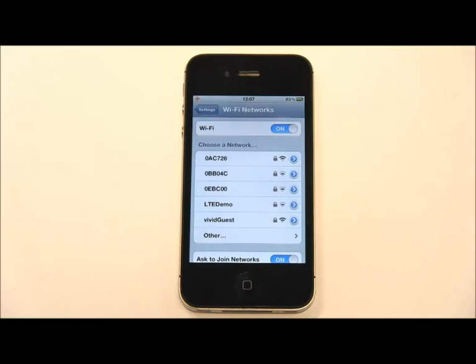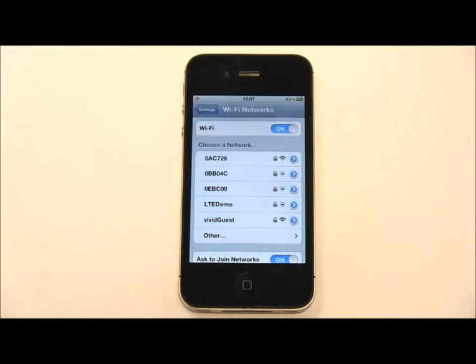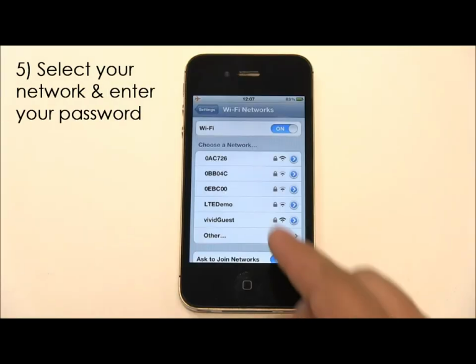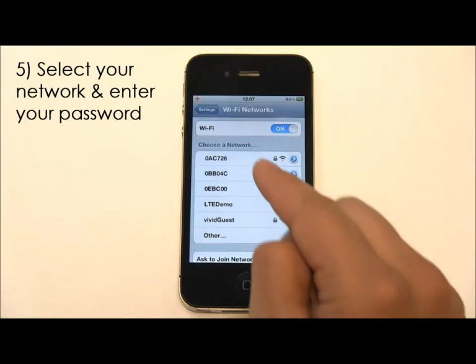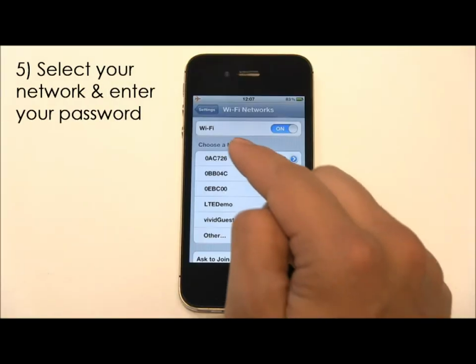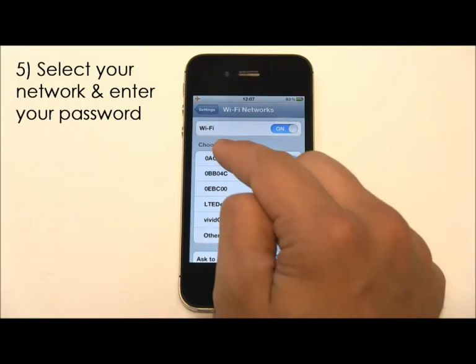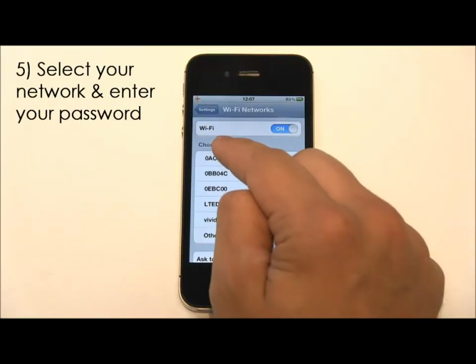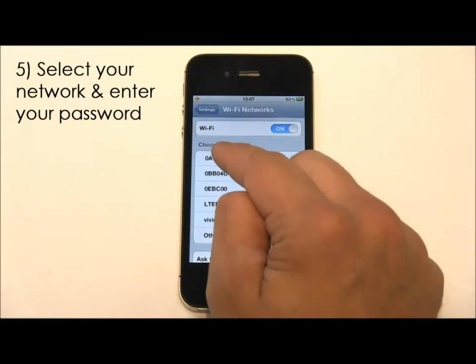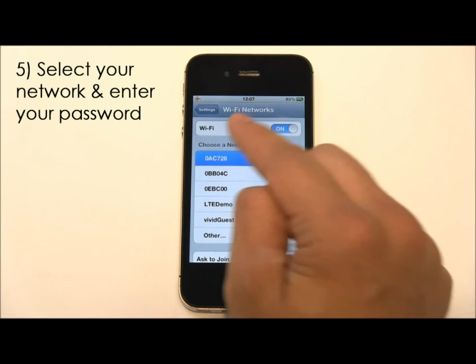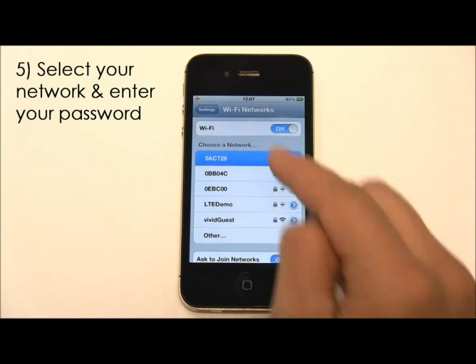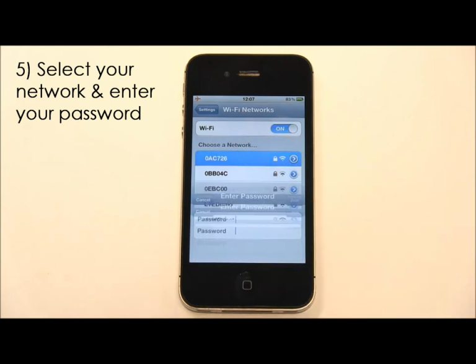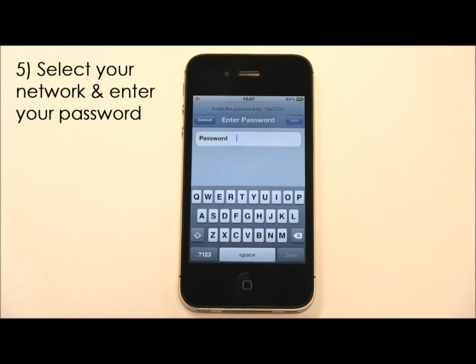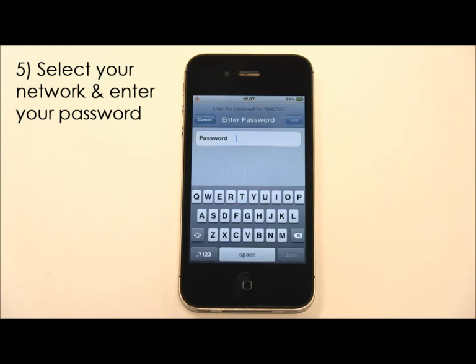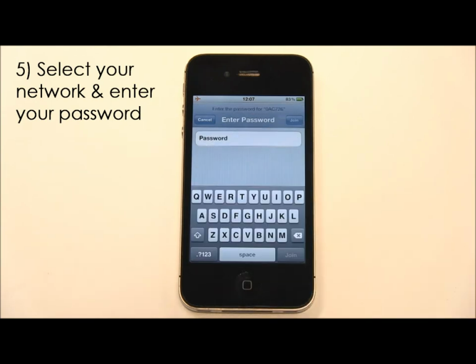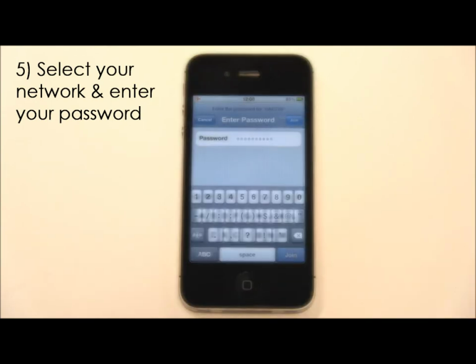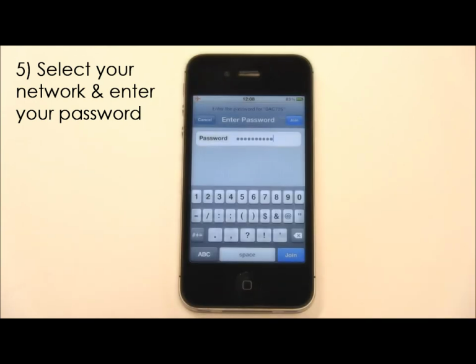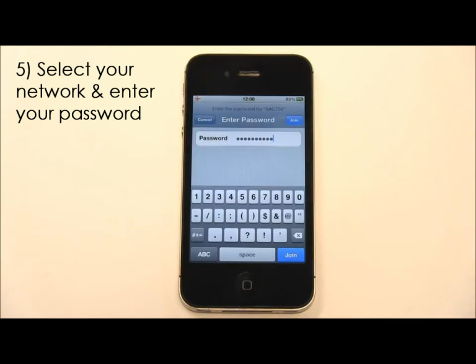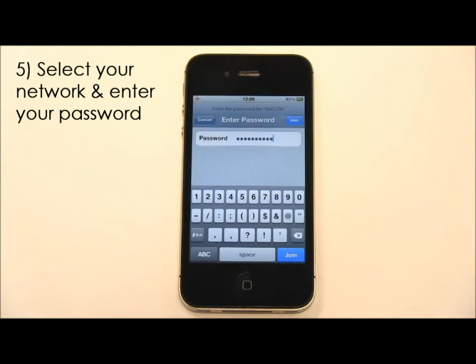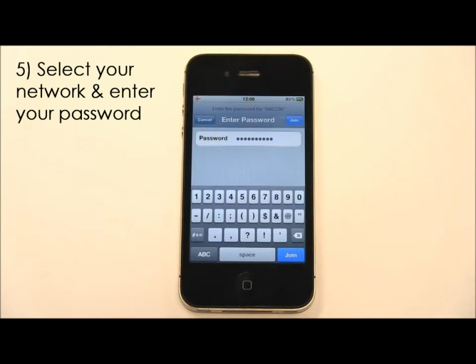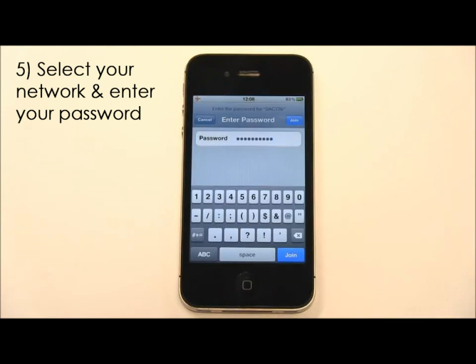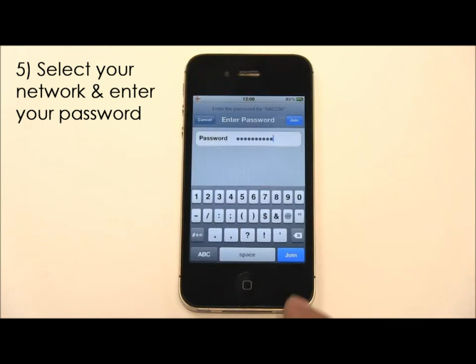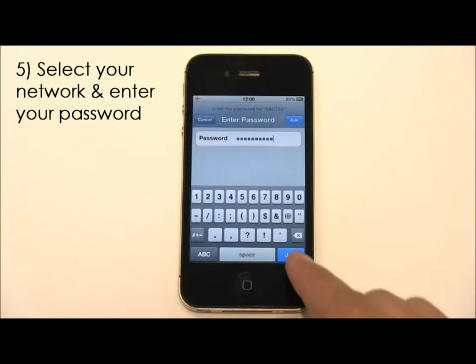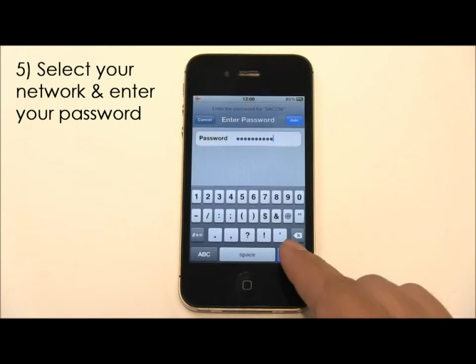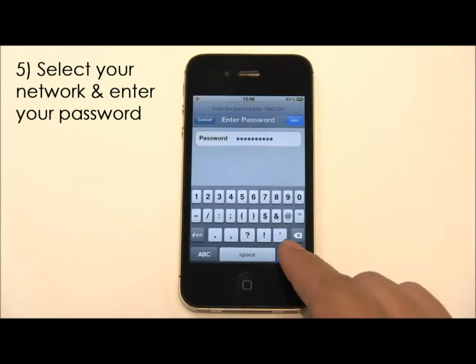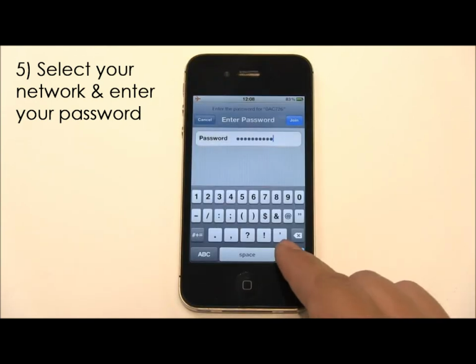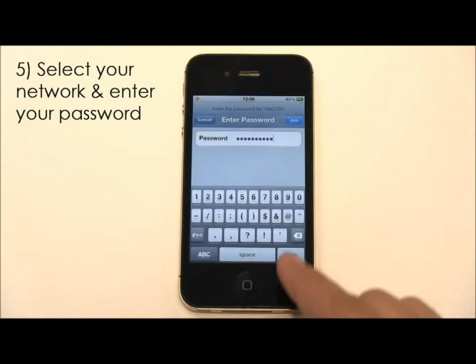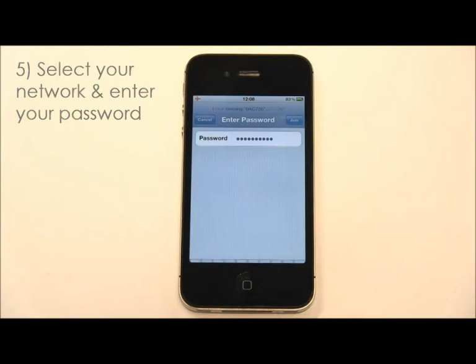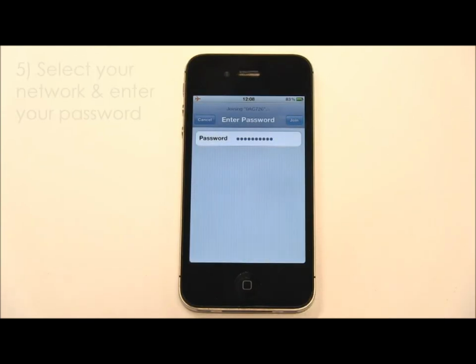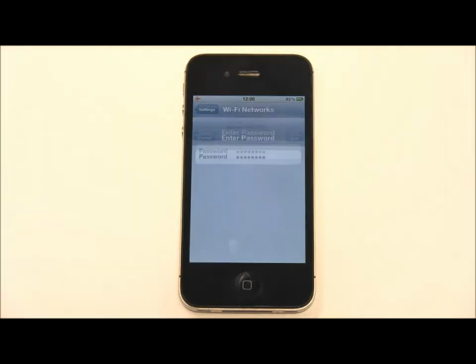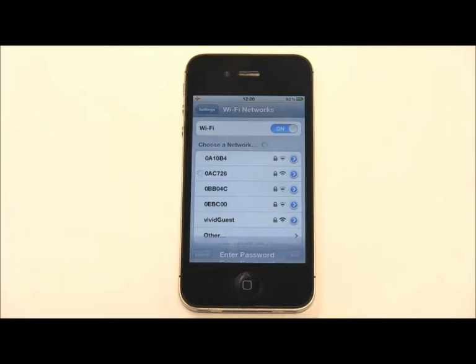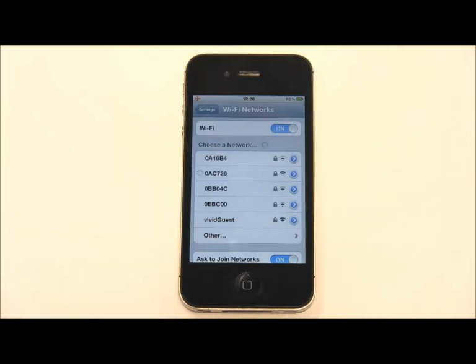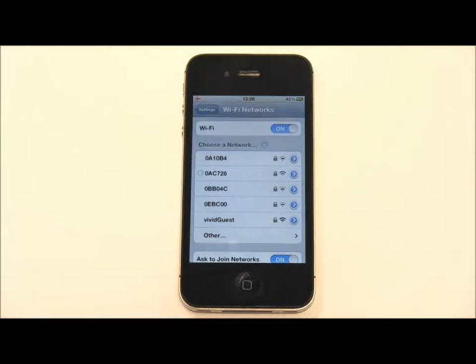Next, select your Vivid Wireless network and enter your password. This can also be found on the base of your modem.